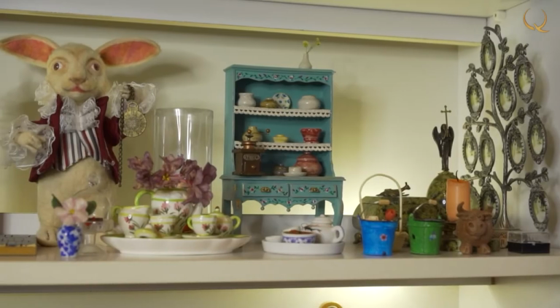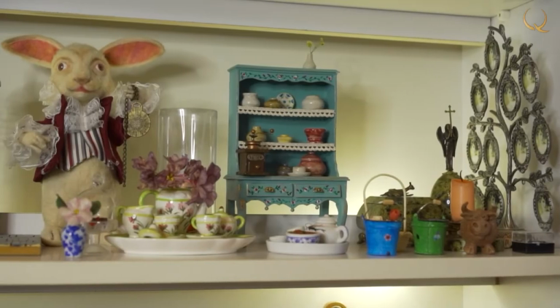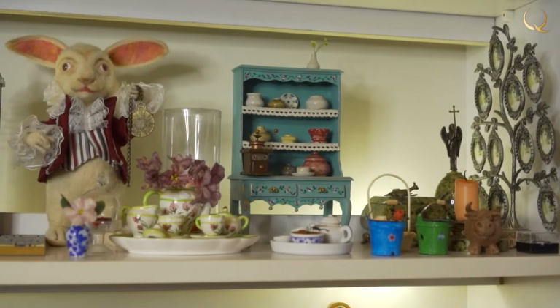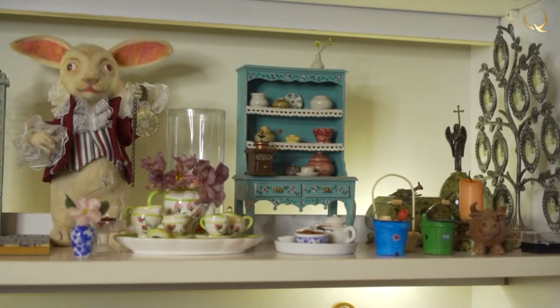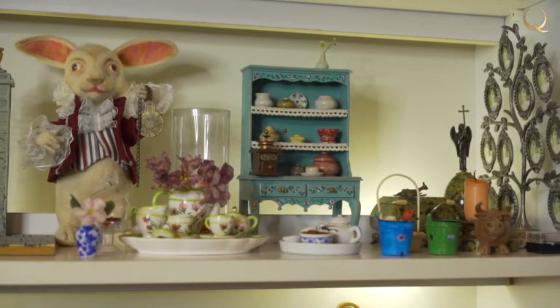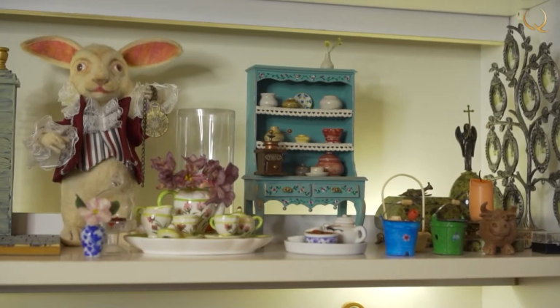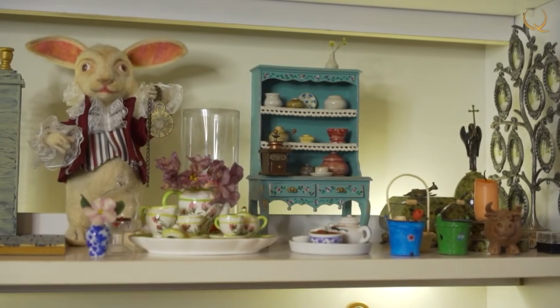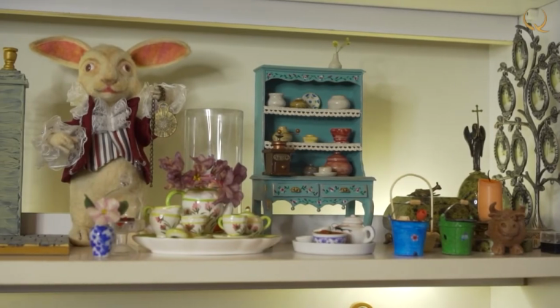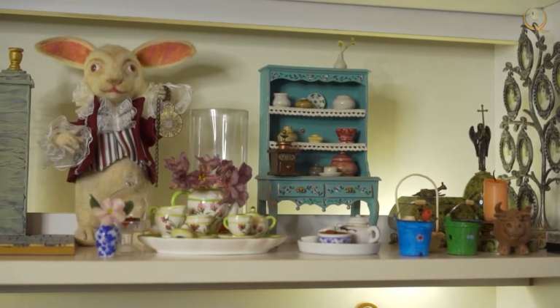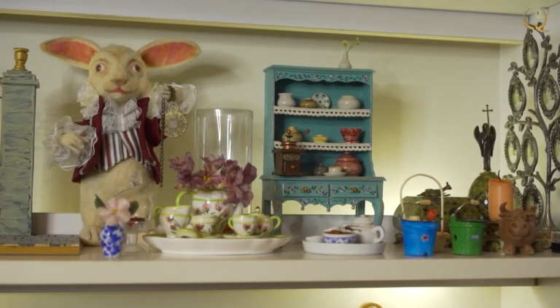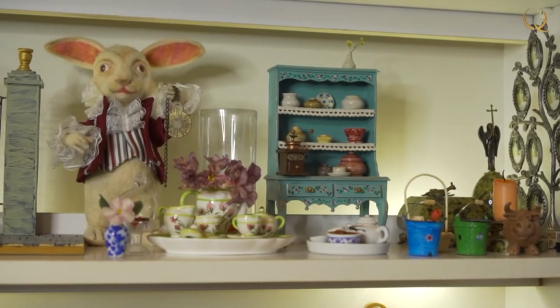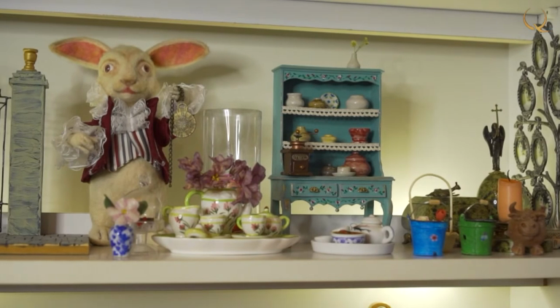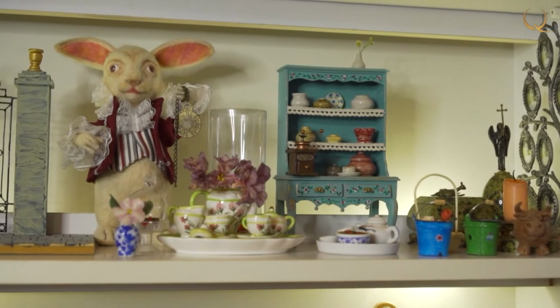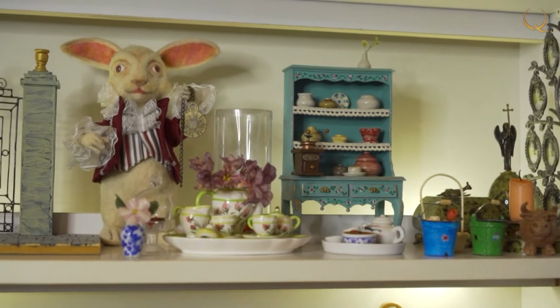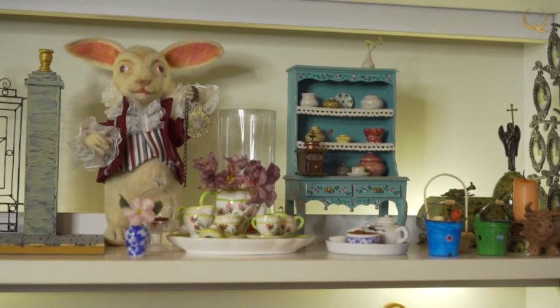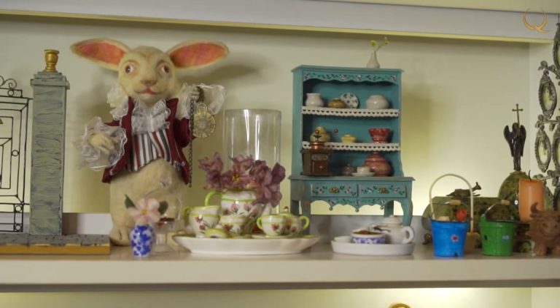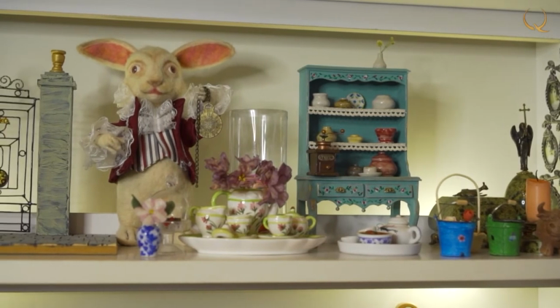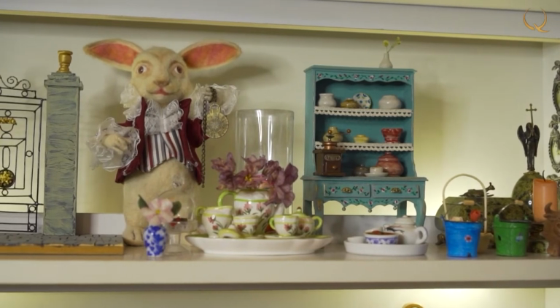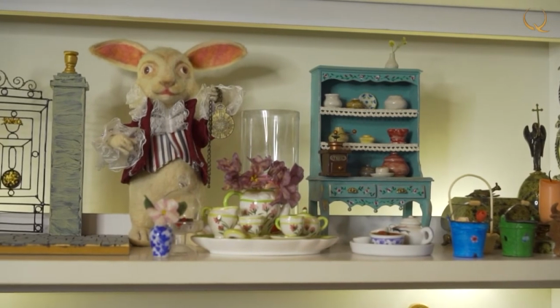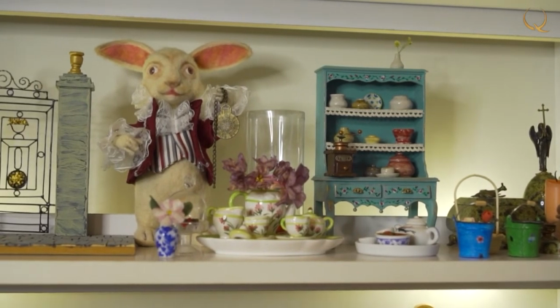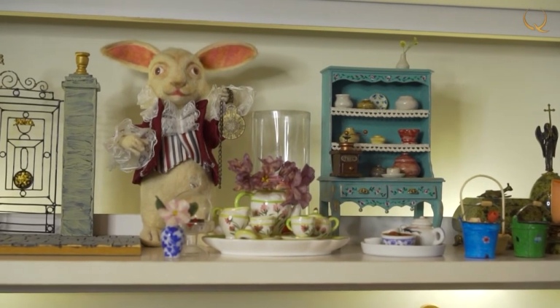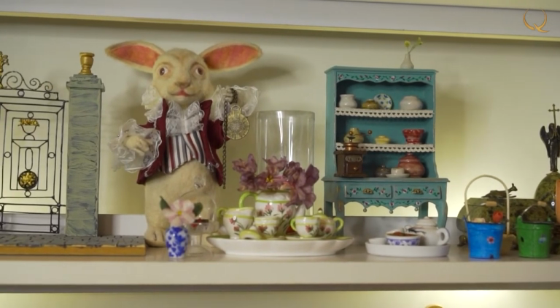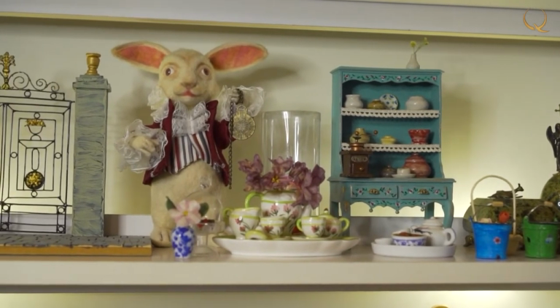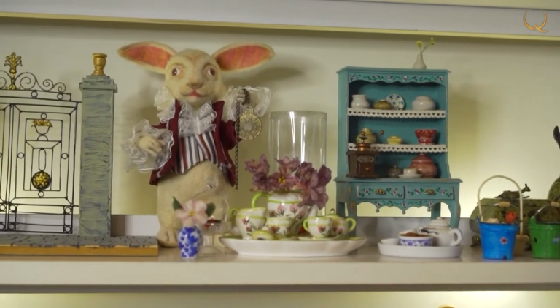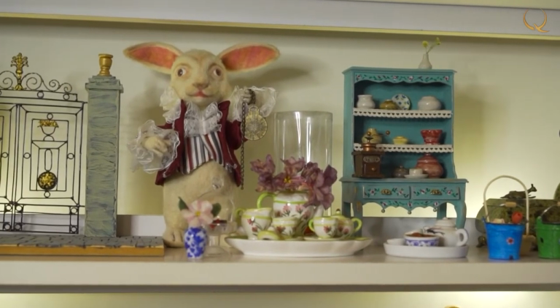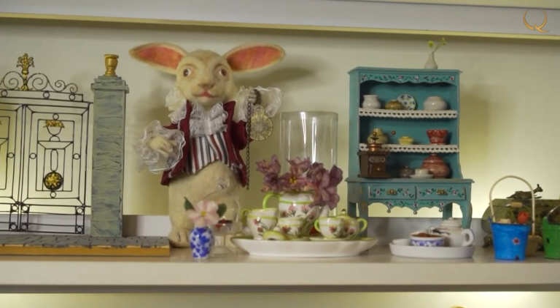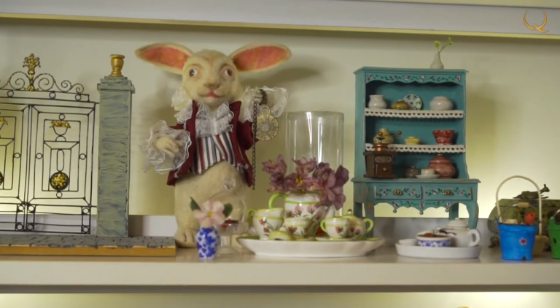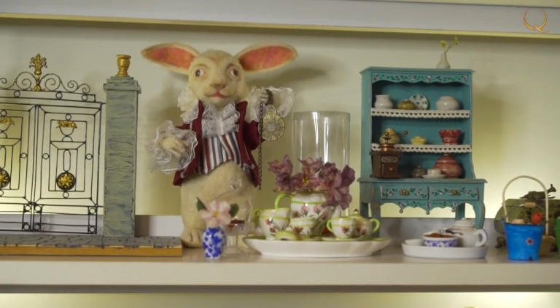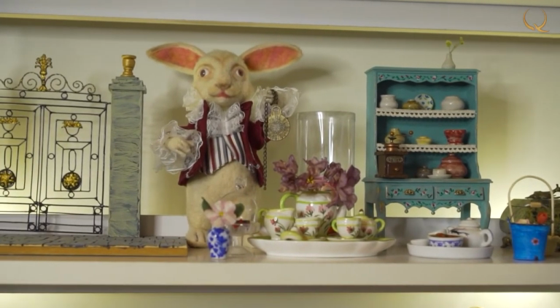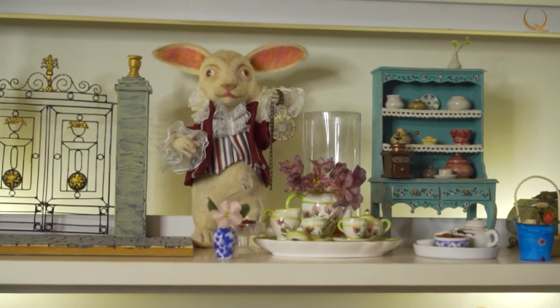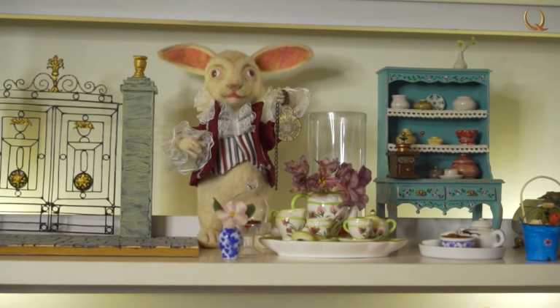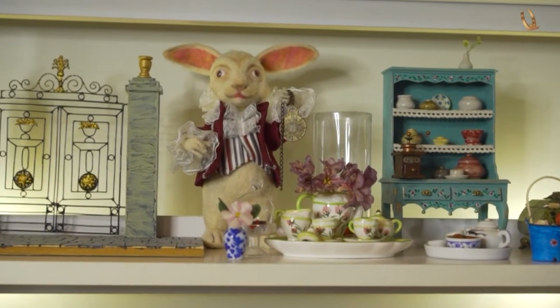Miniature installations by Natalia Golubova are a sight for sore eyes and pure pleasure for lovers of real aesthetics.